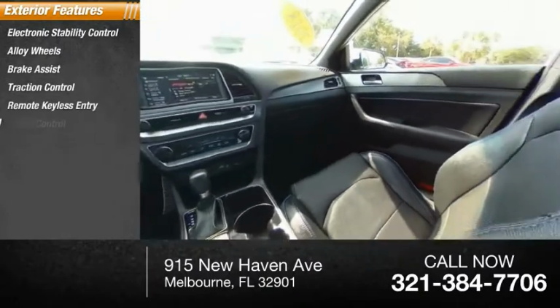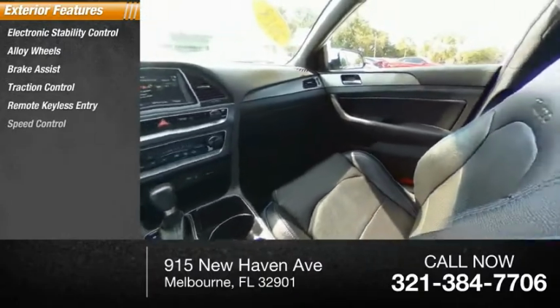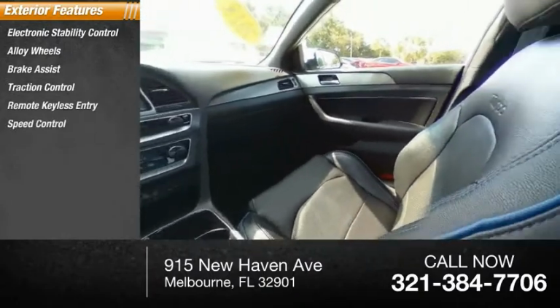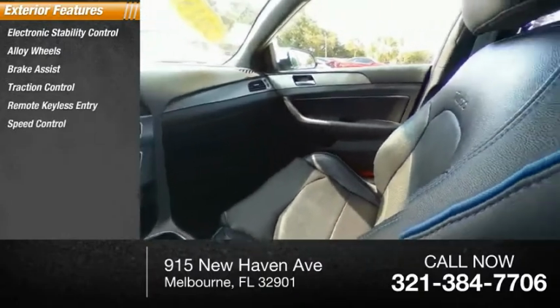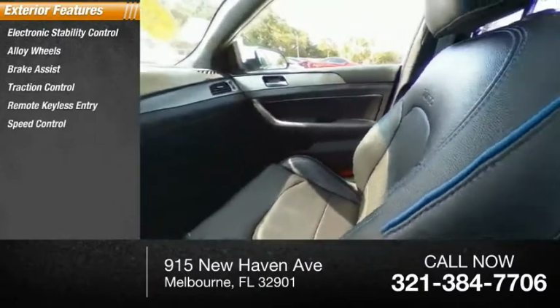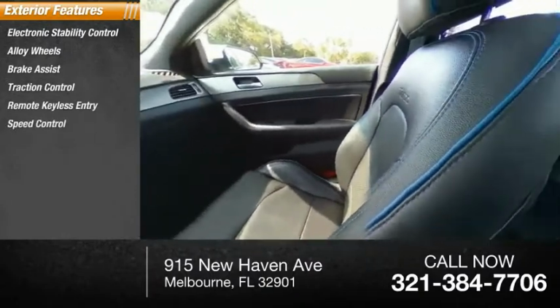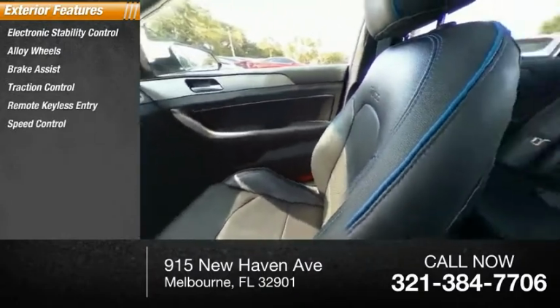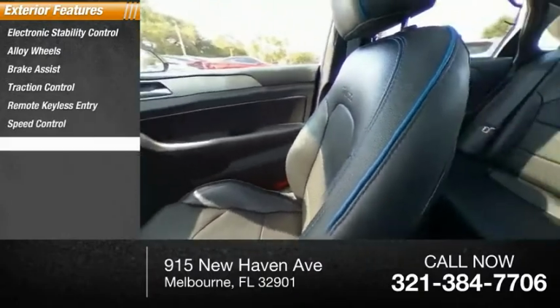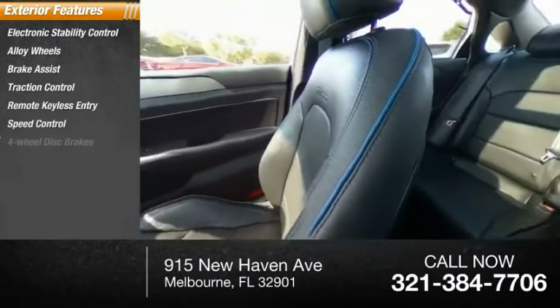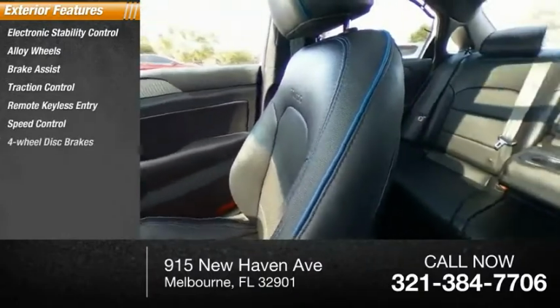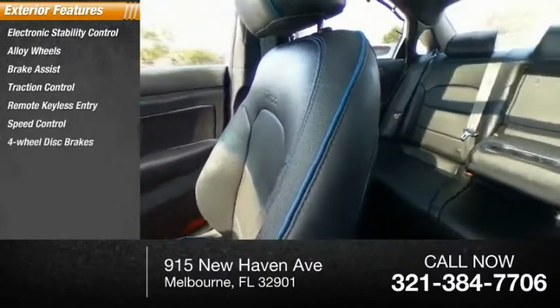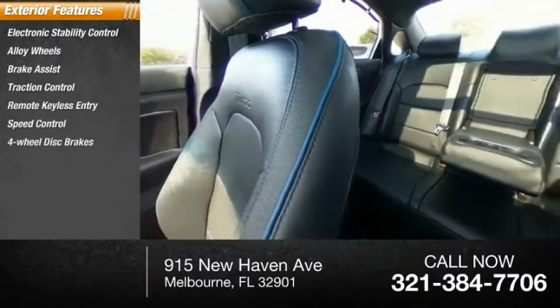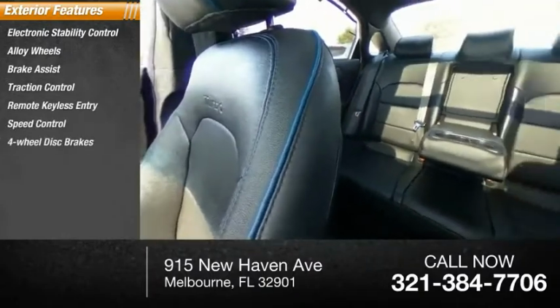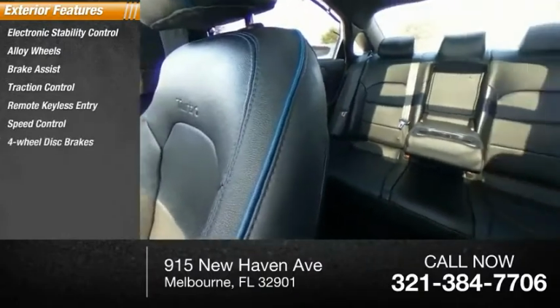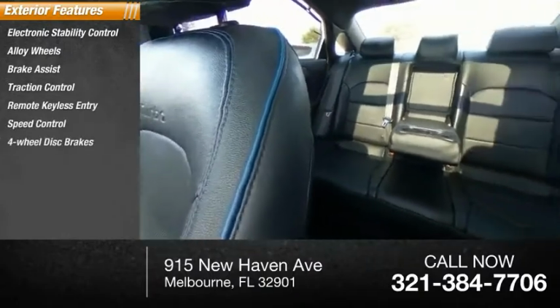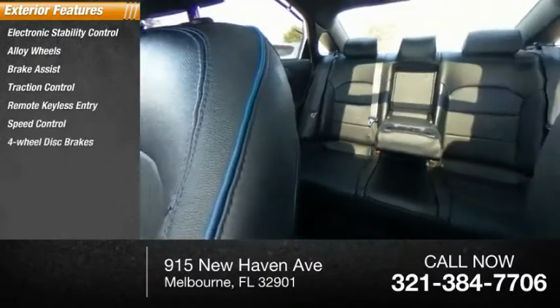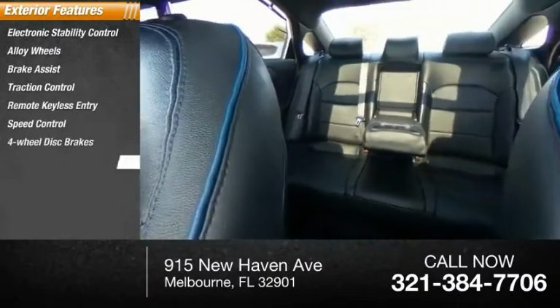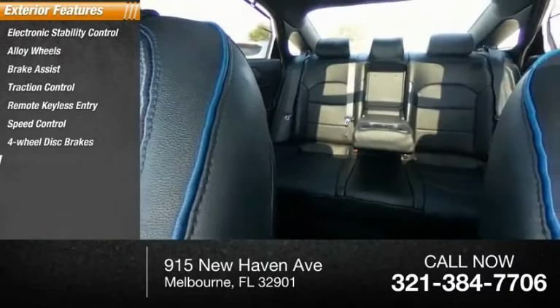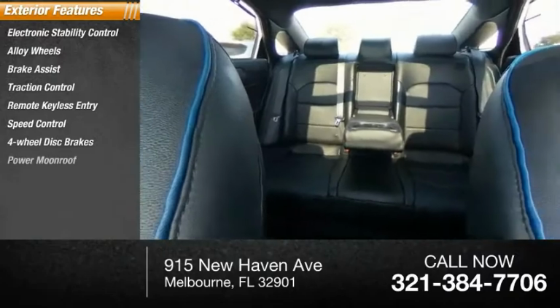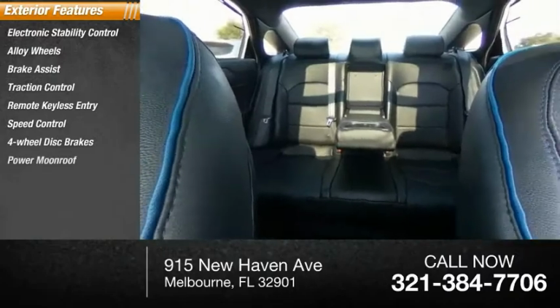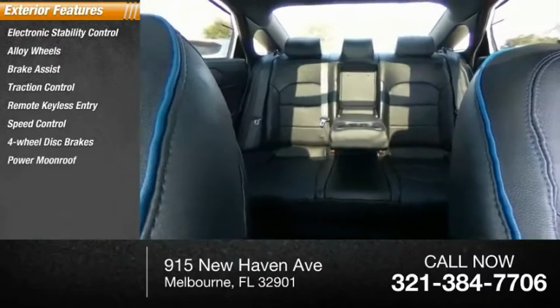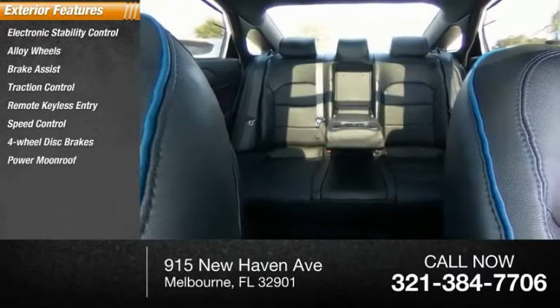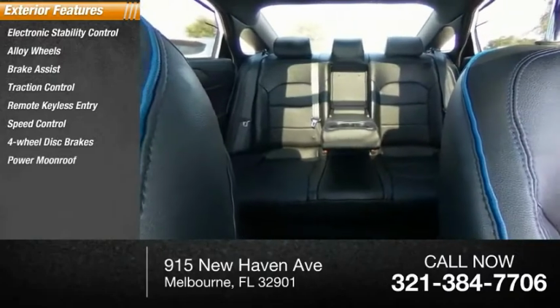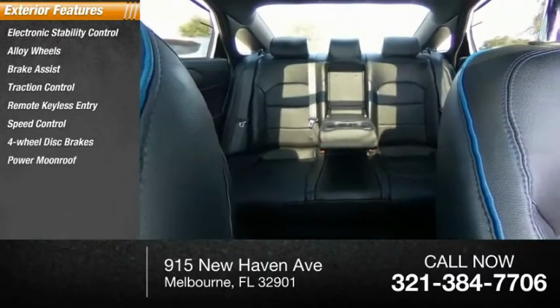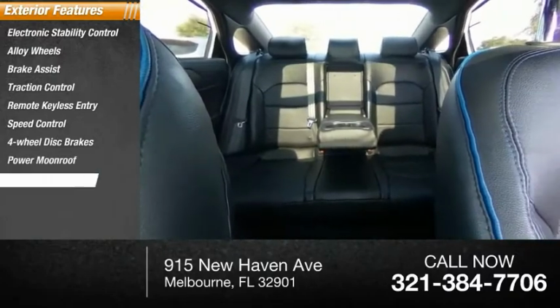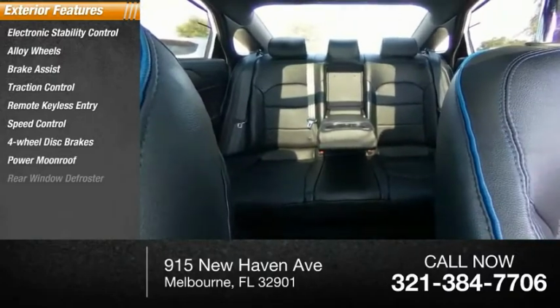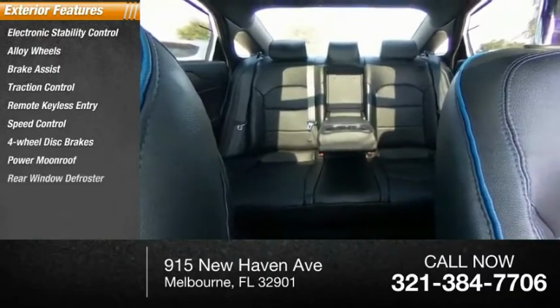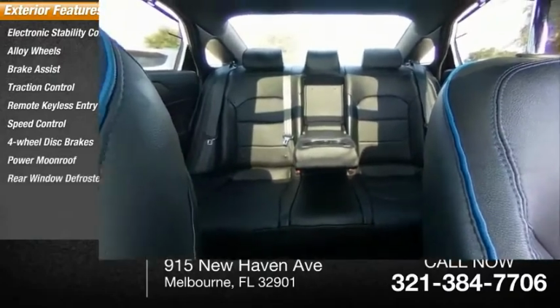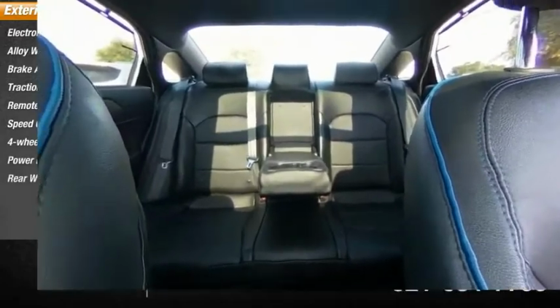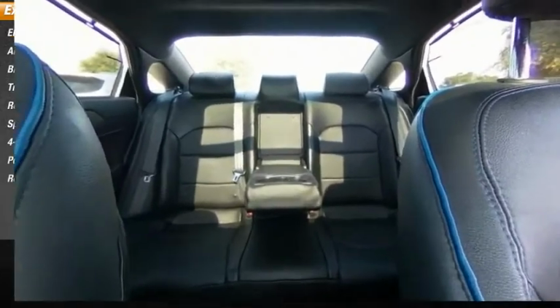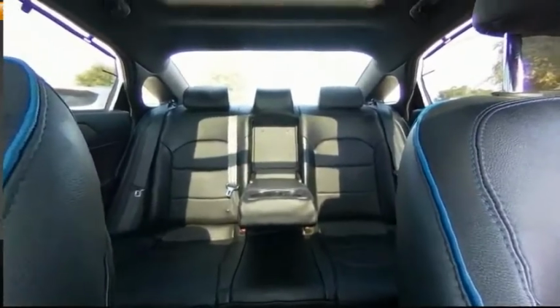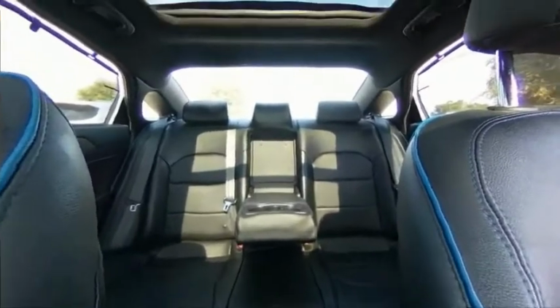Speed control, four-wheel disc brakes, power moonroof, rear window defroster.